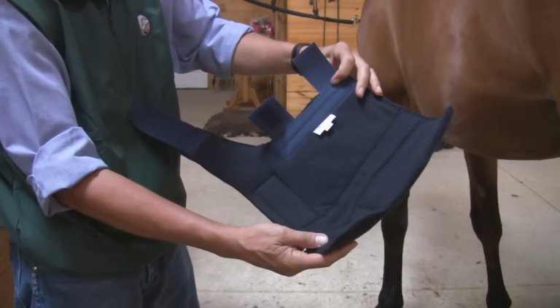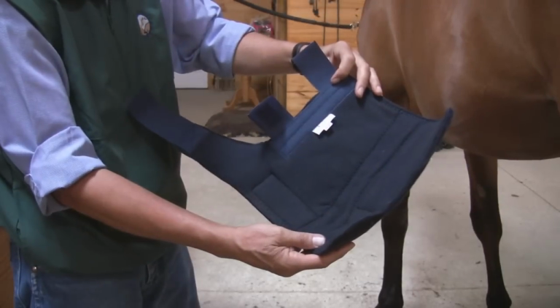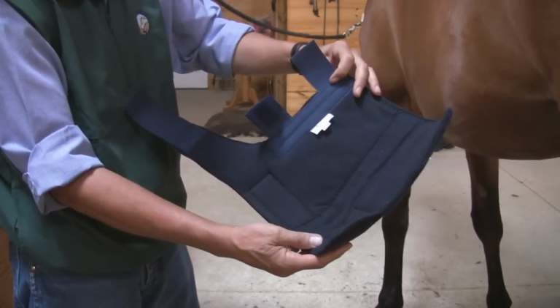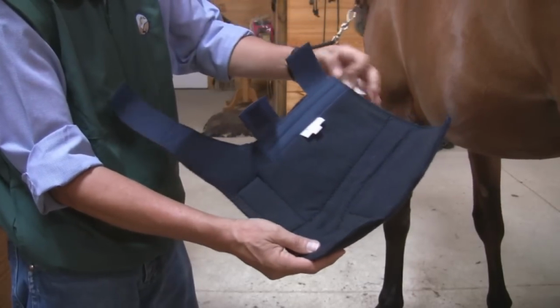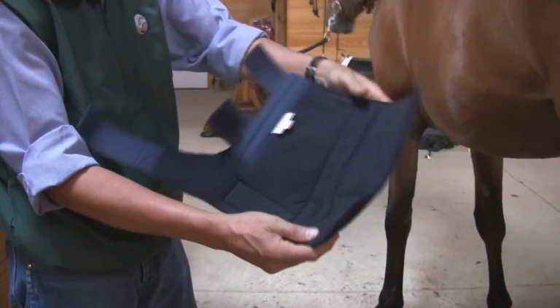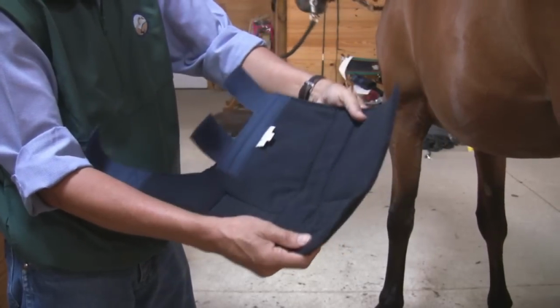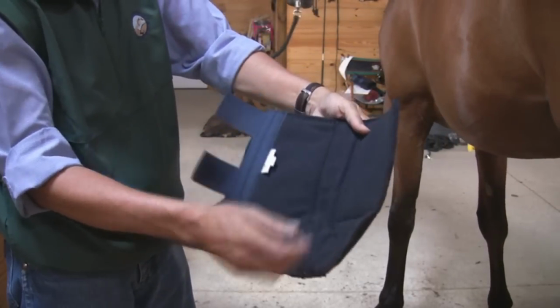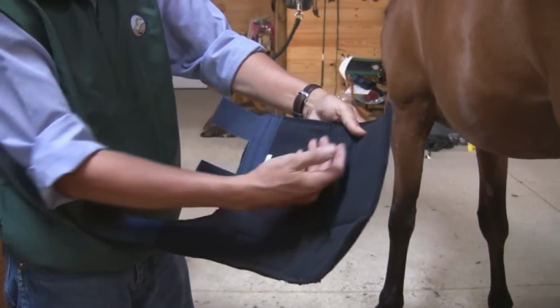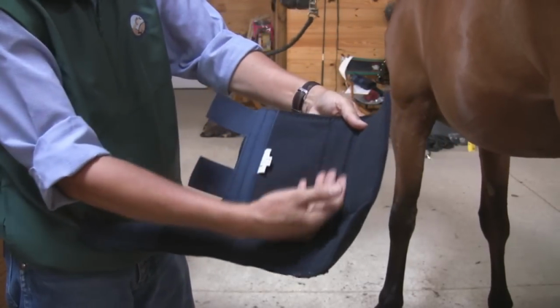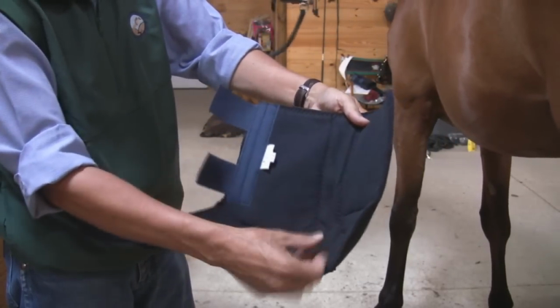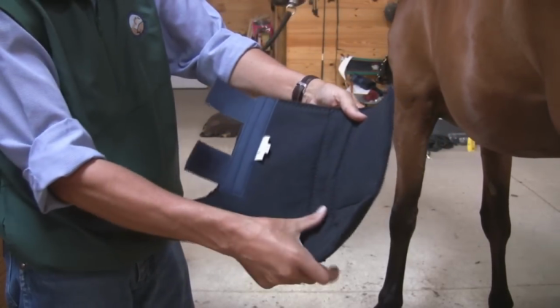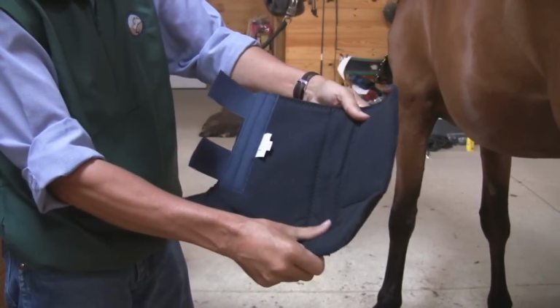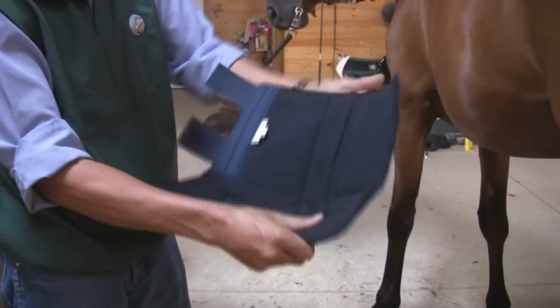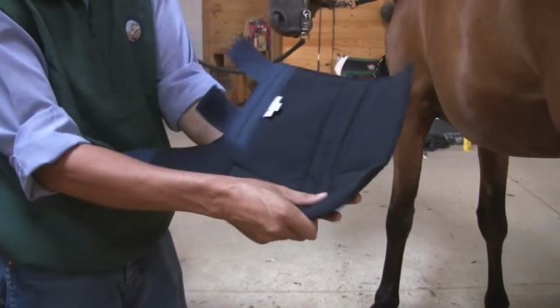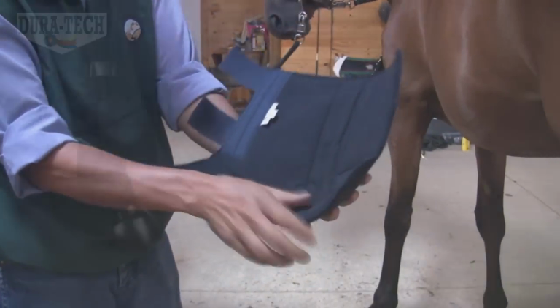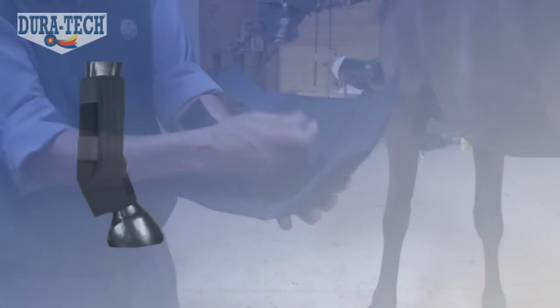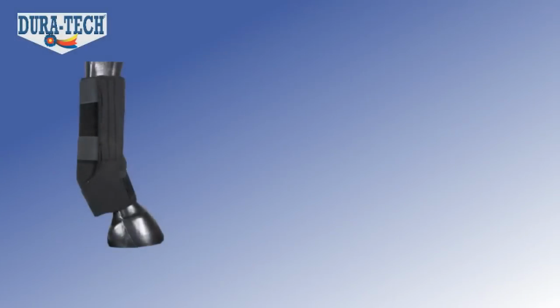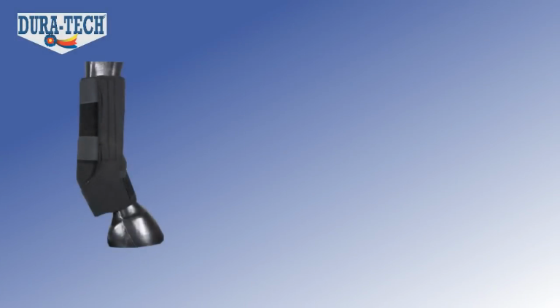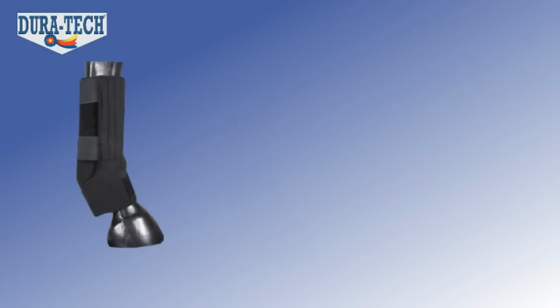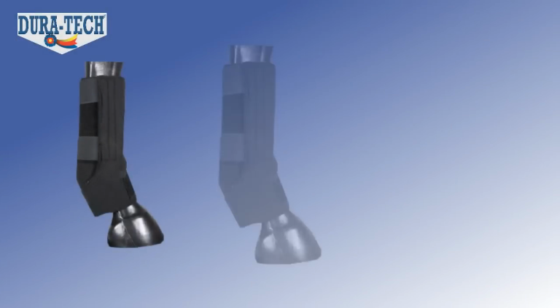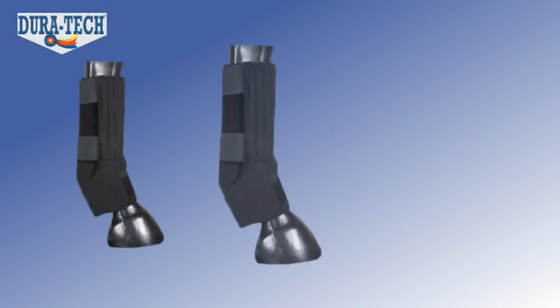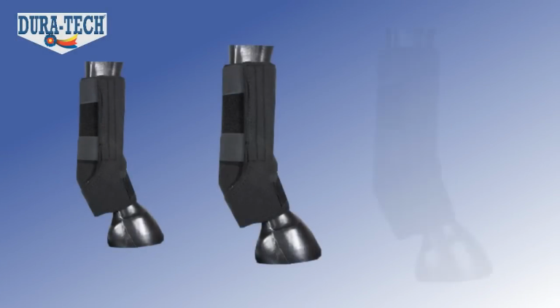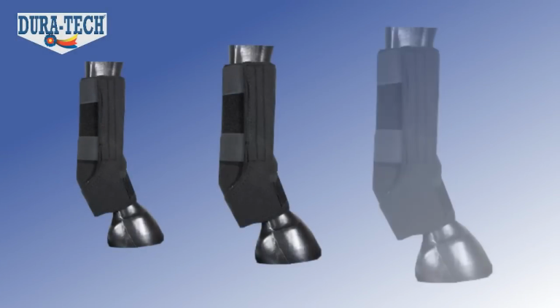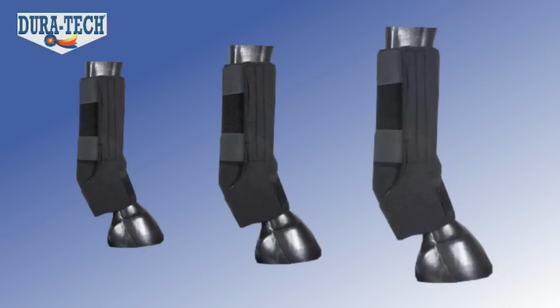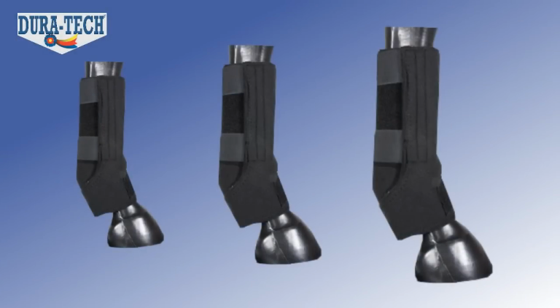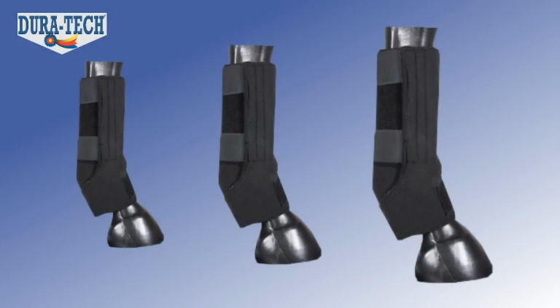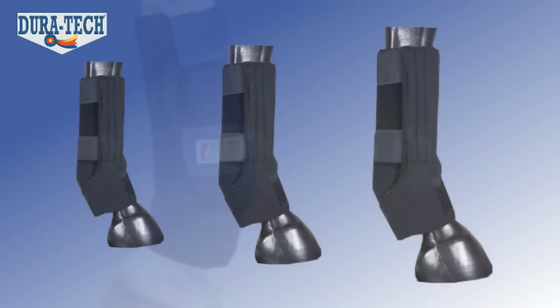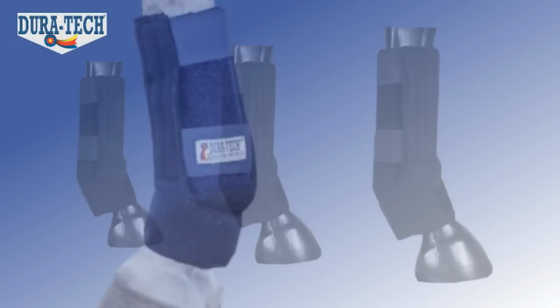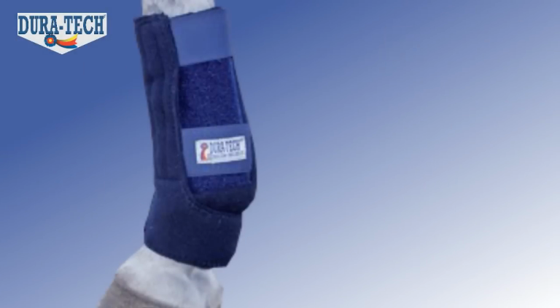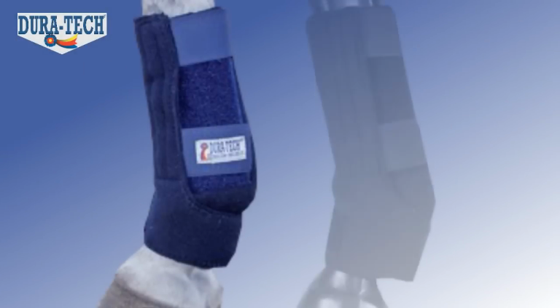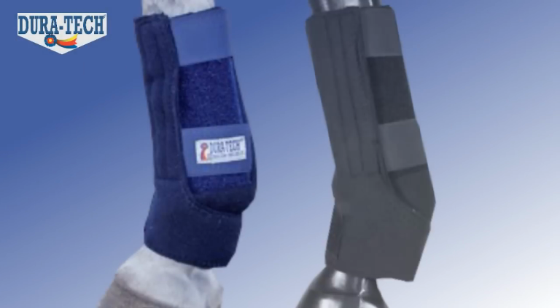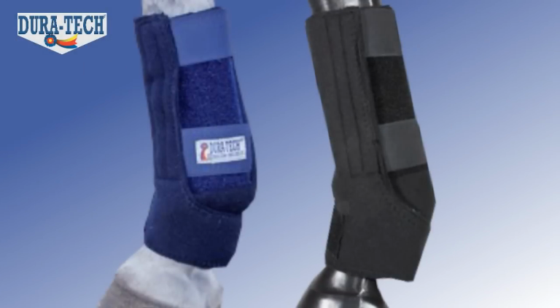Fast Wrap Polos are lined with impact absorbing felt and come in small, medium and large, with a choice of navy or black.